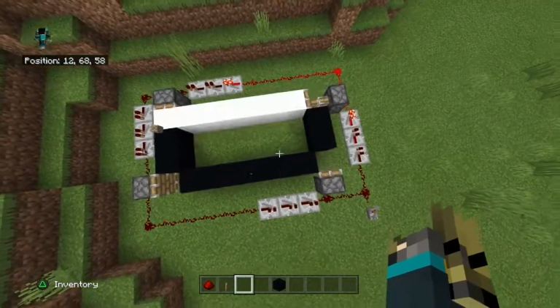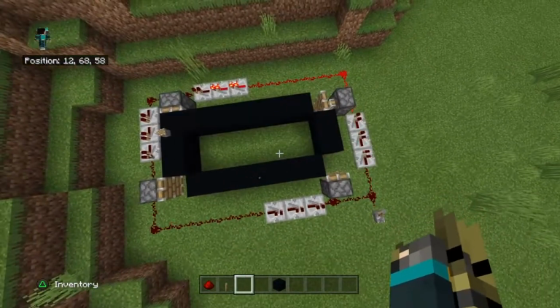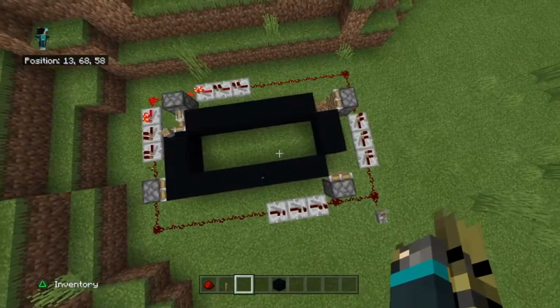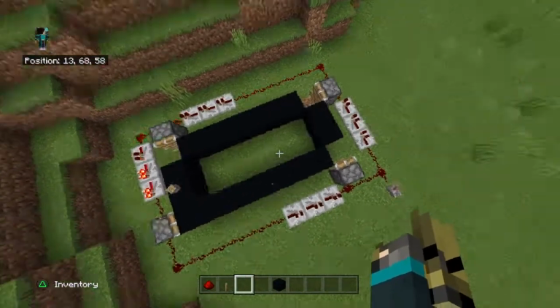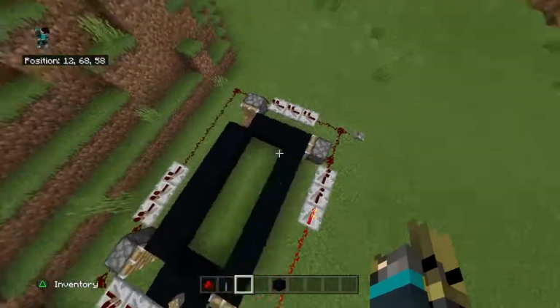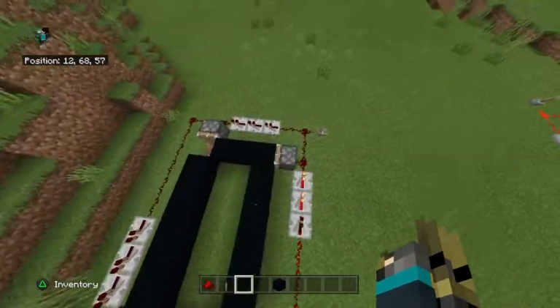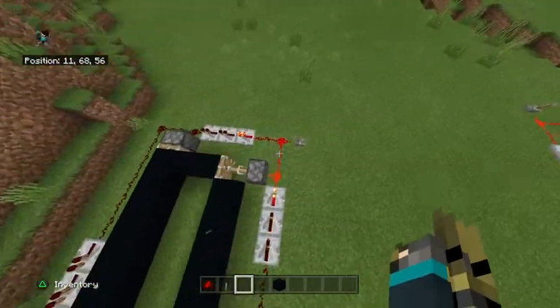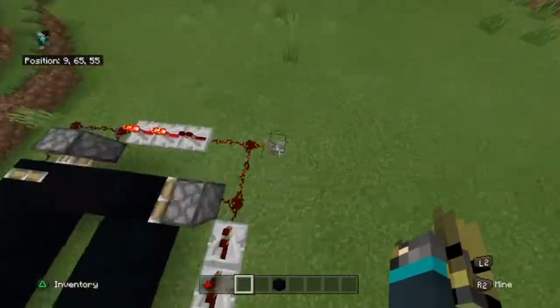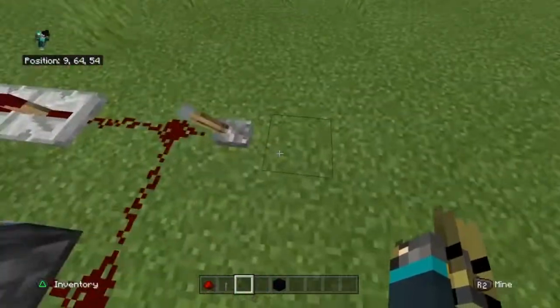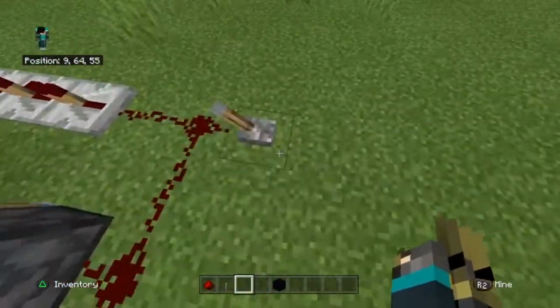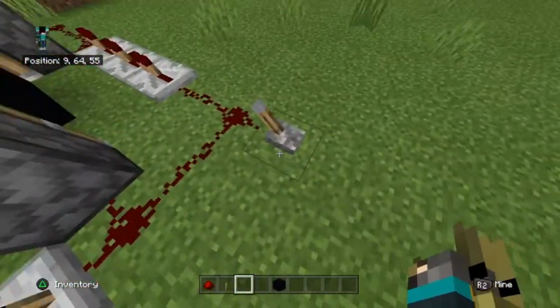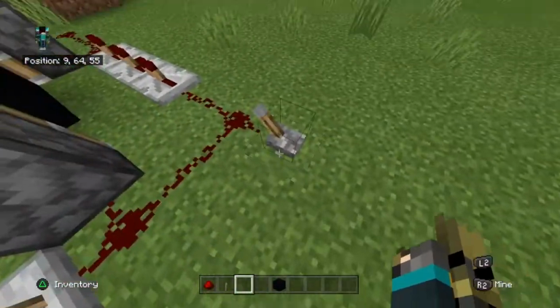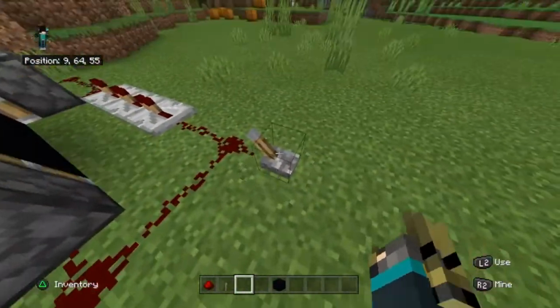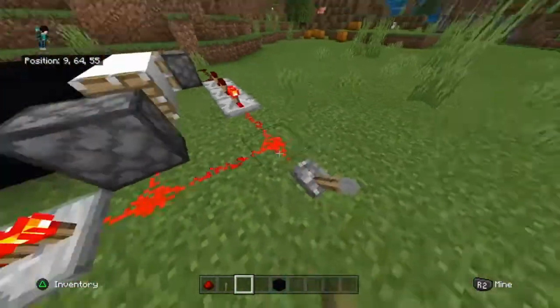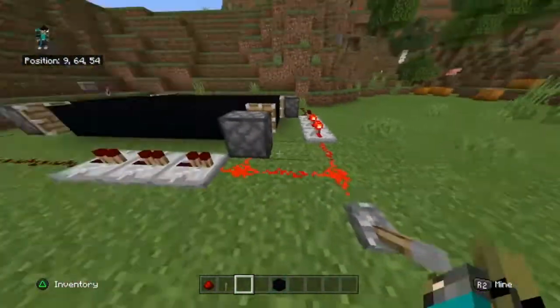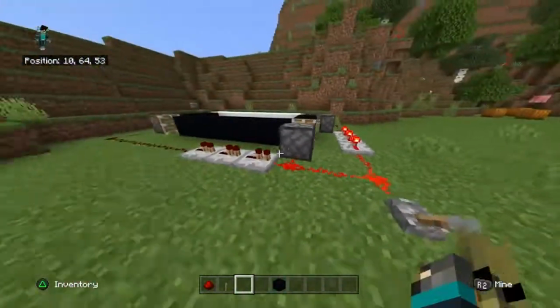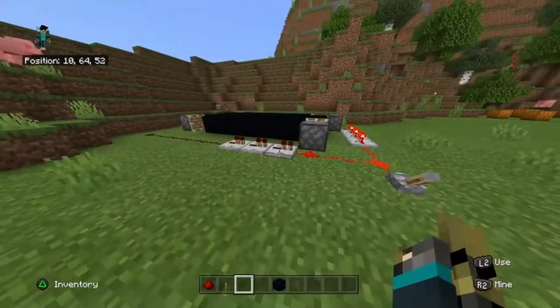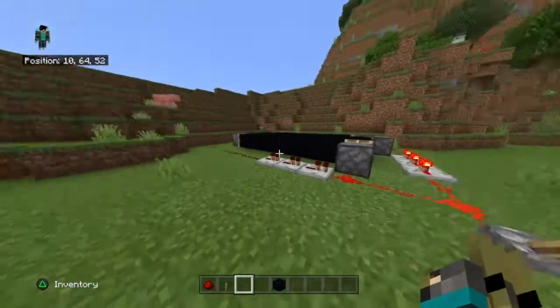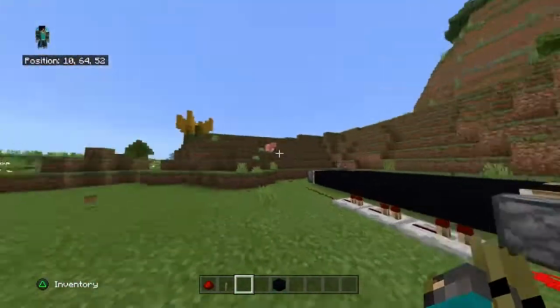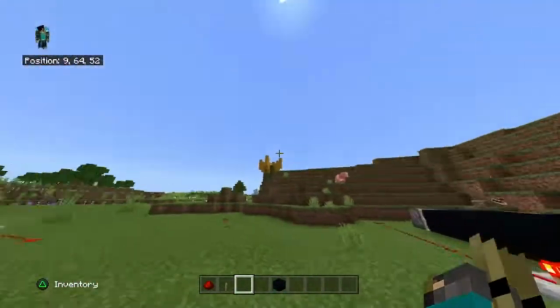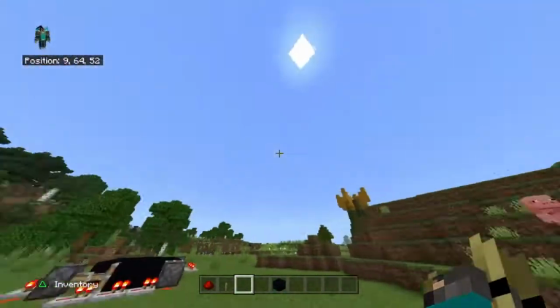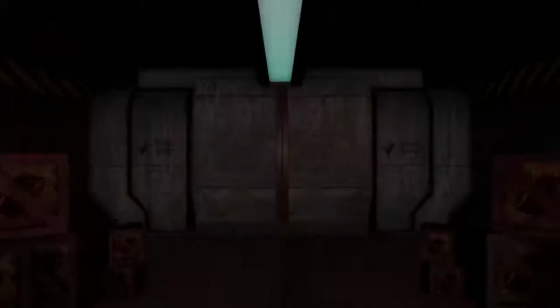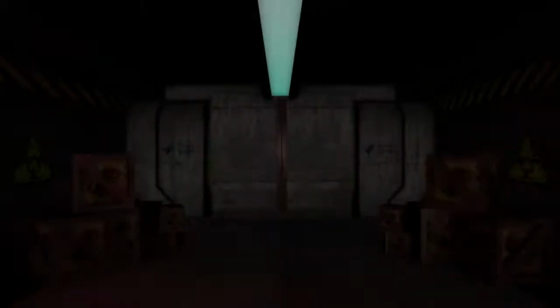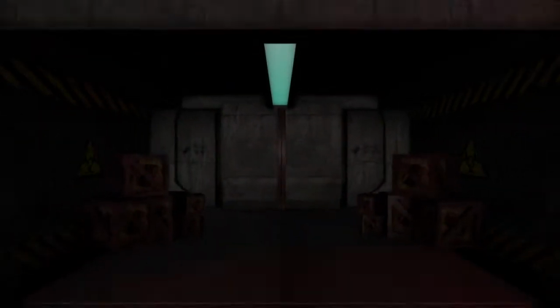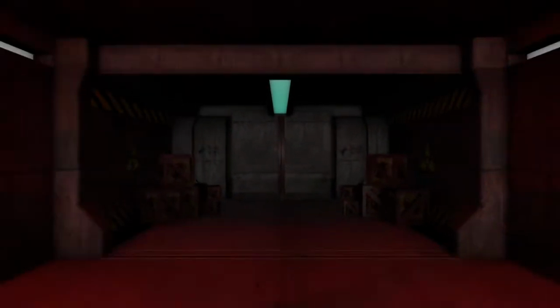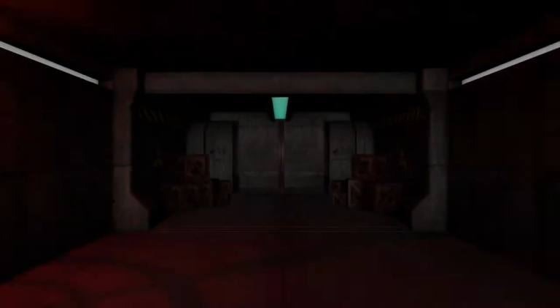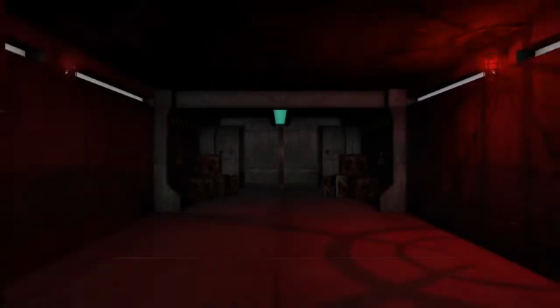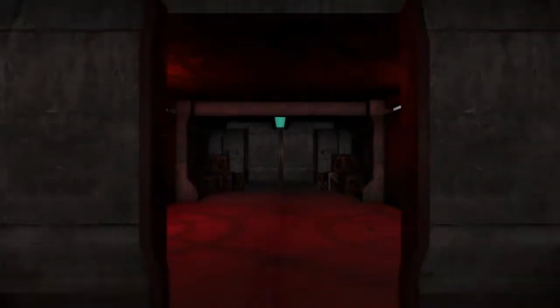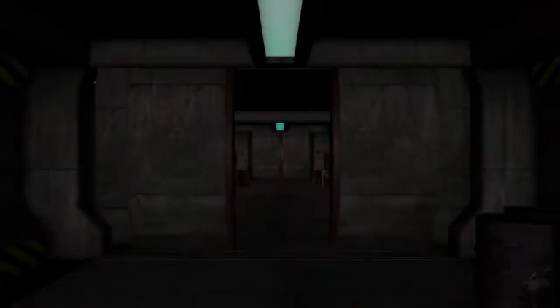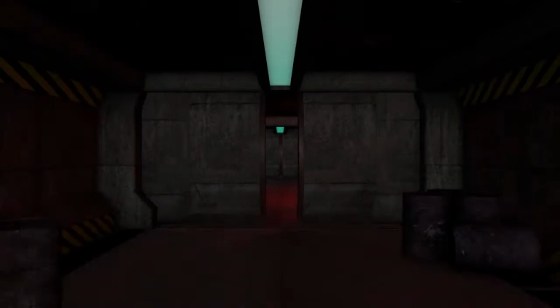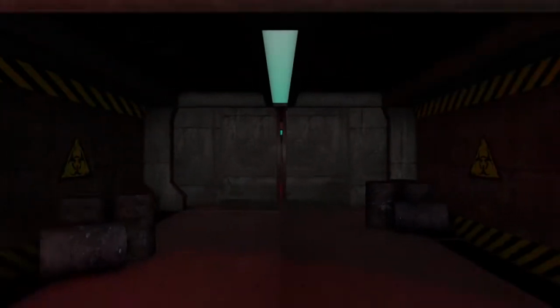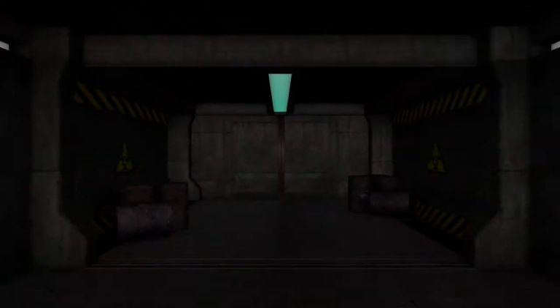And yeah, that's how you make a conveyor belt. That's gonna work.